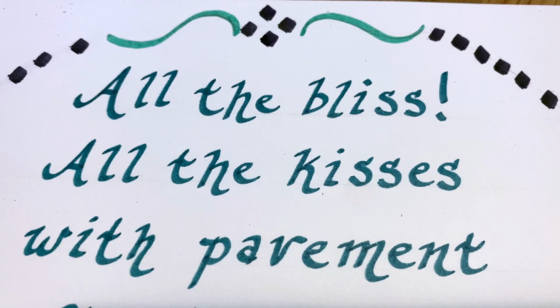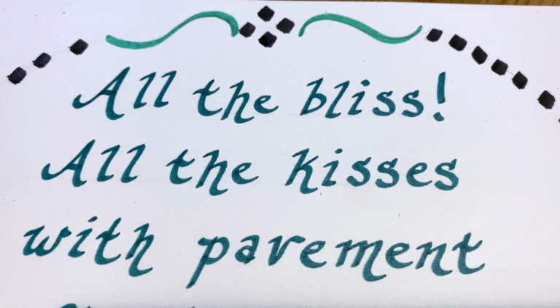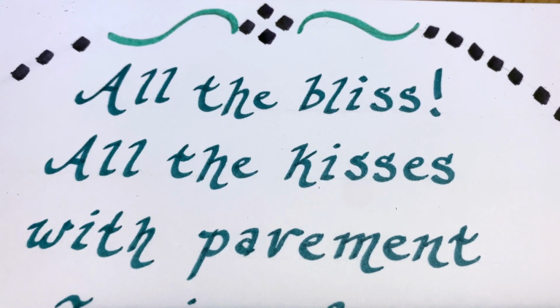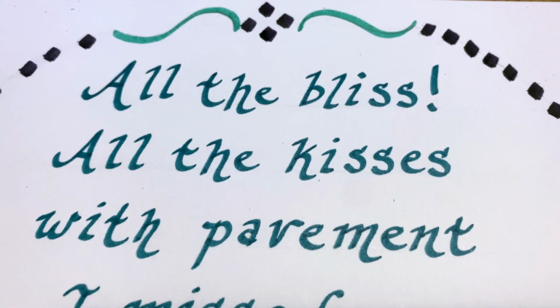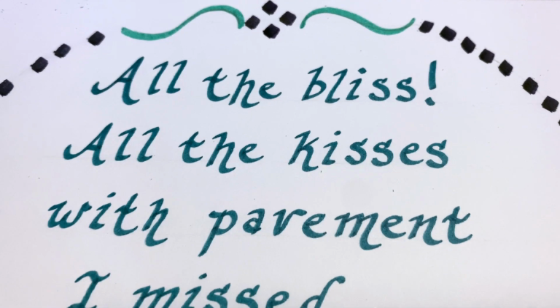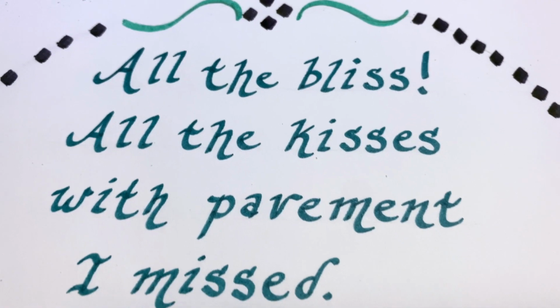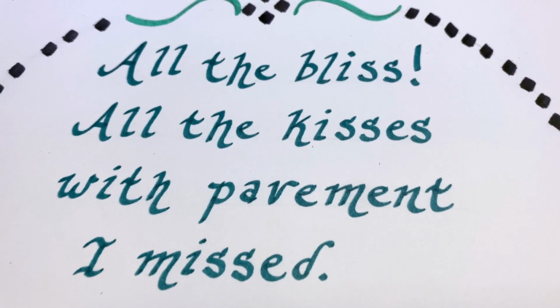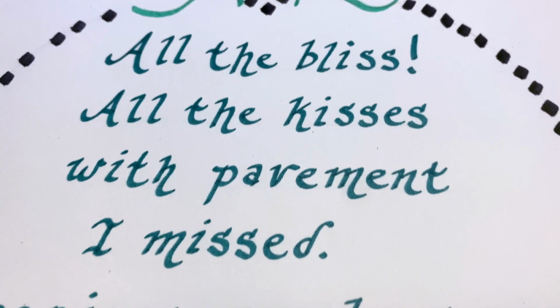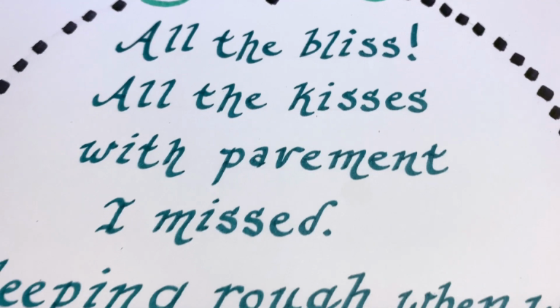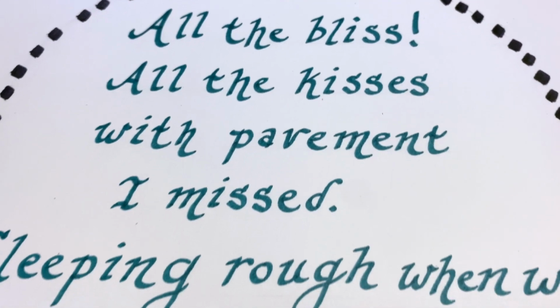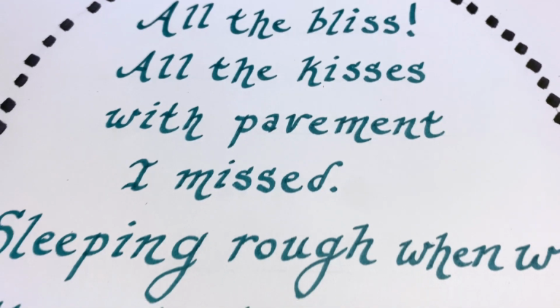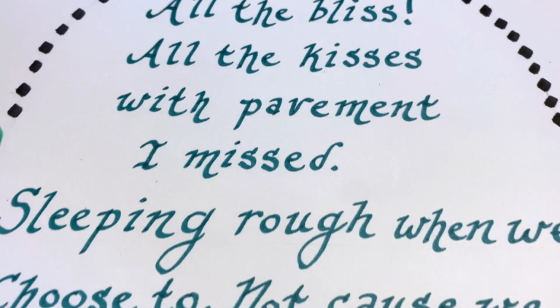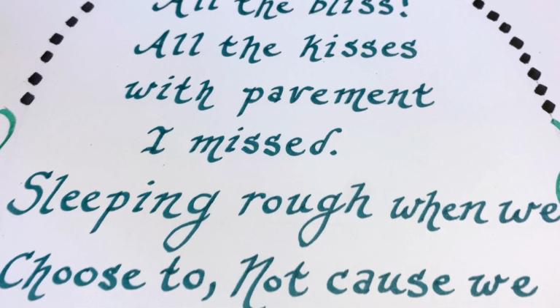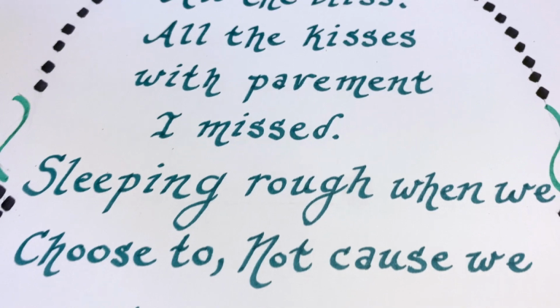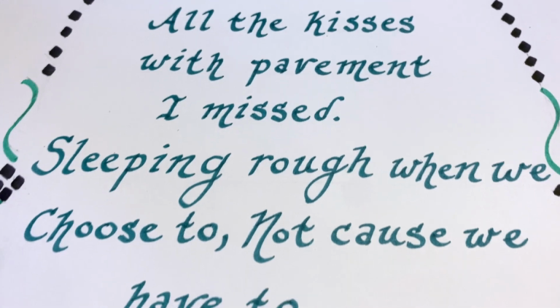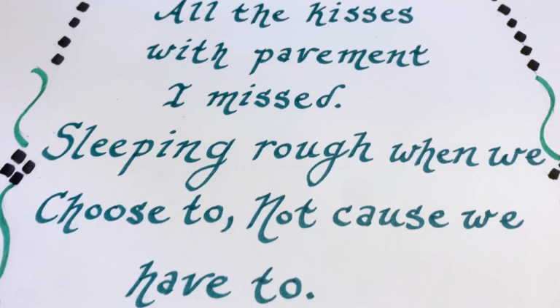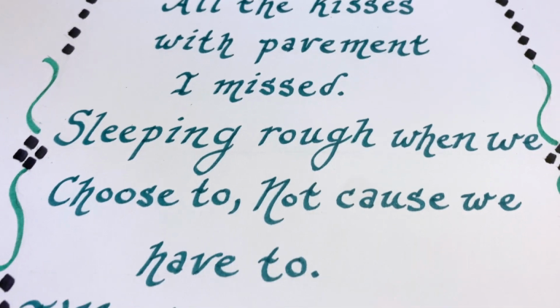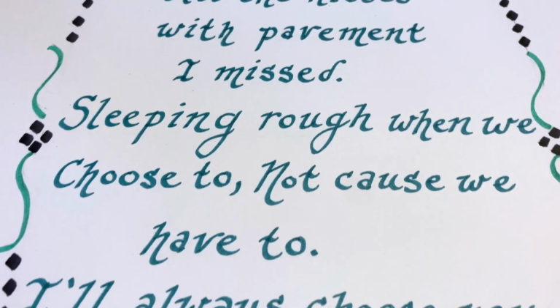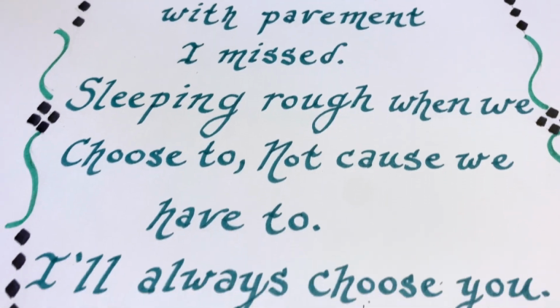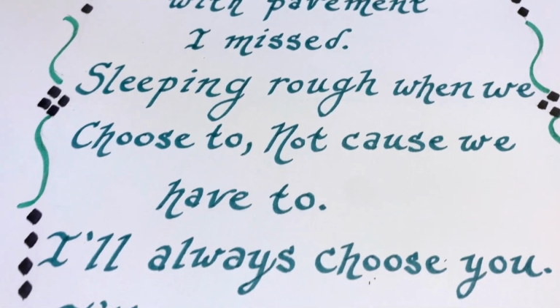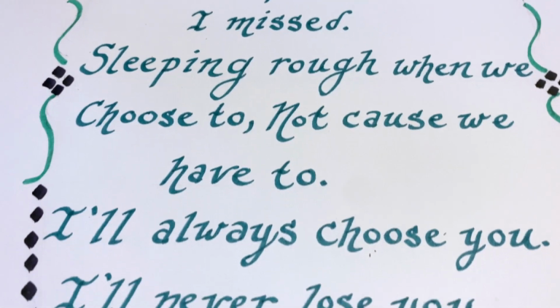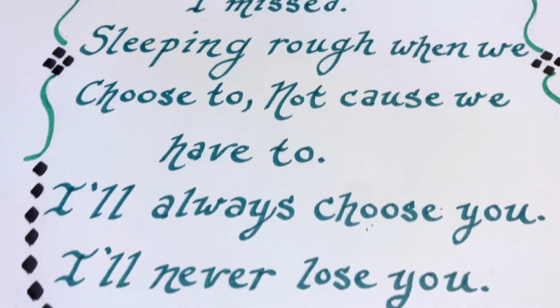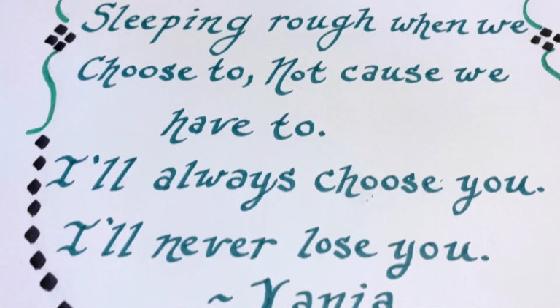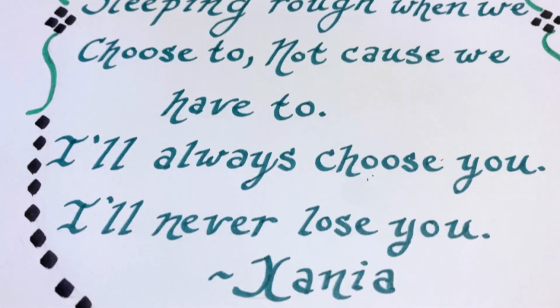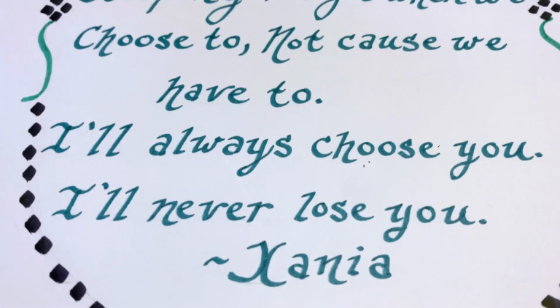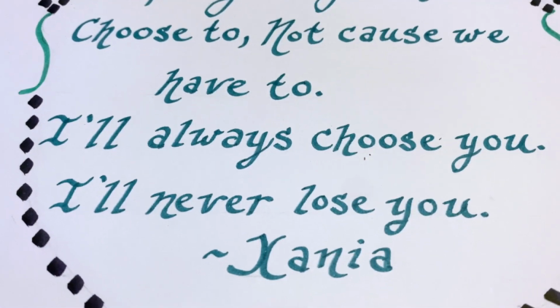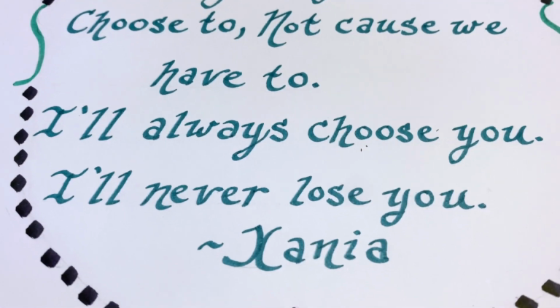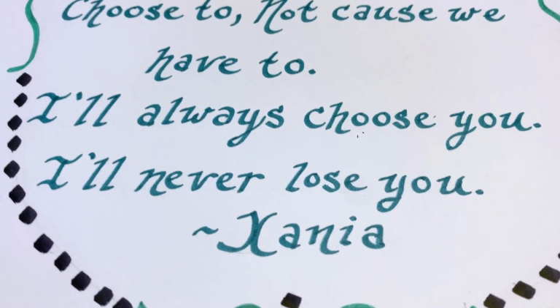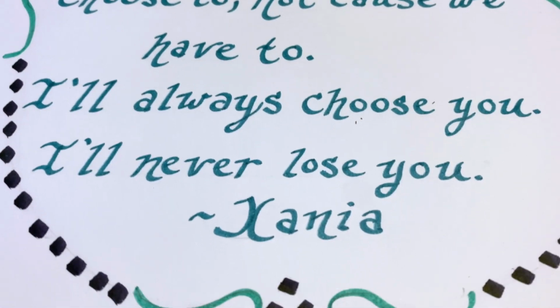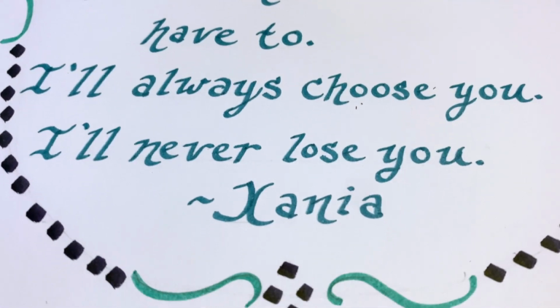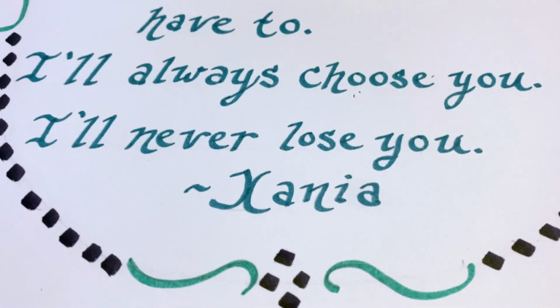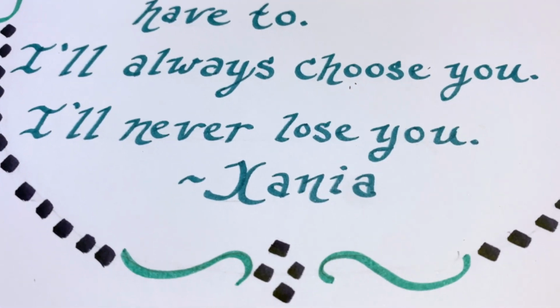Let me know in the comments if you like calligraphy, or if you made your own font. What would you call it? What should I call my font?